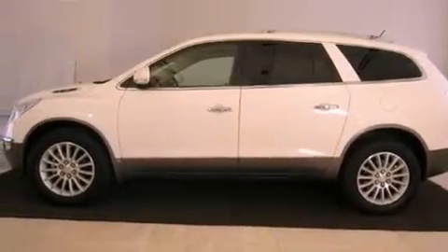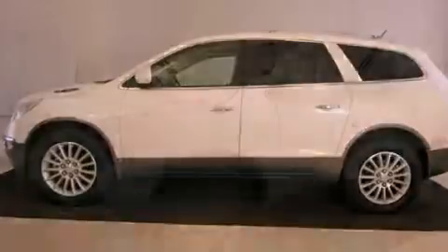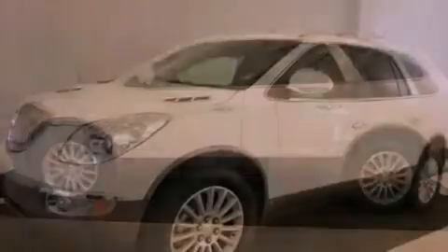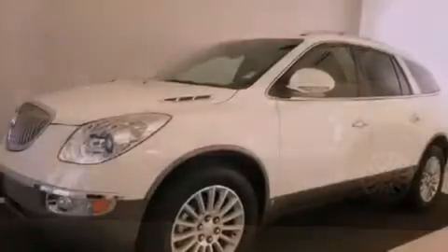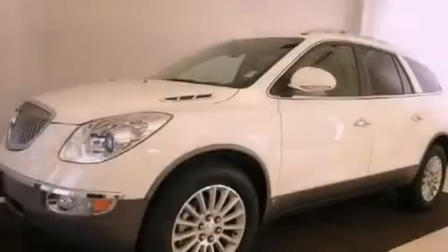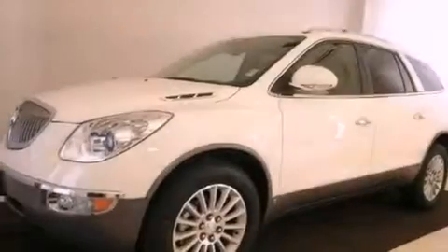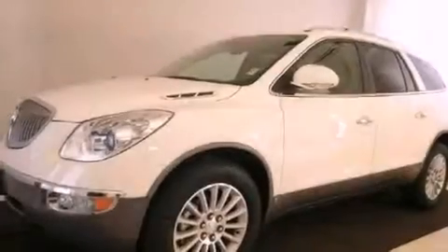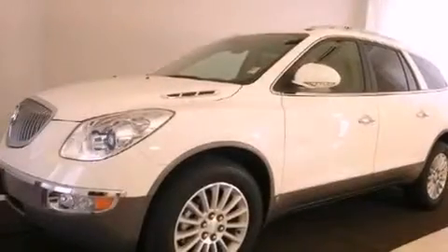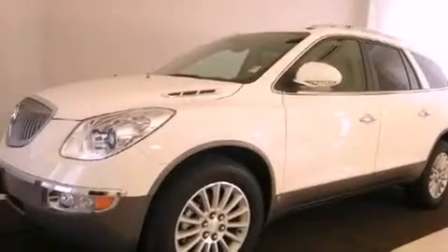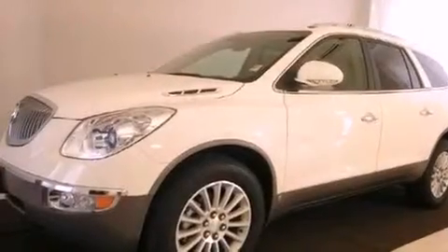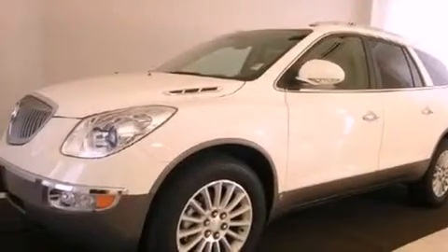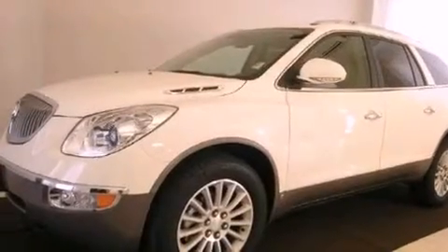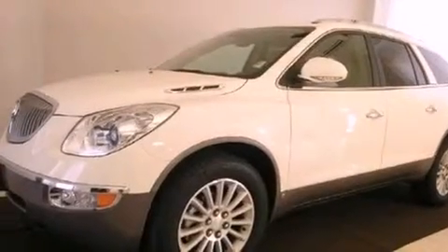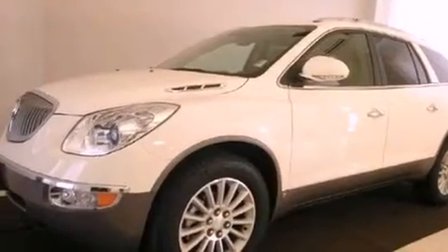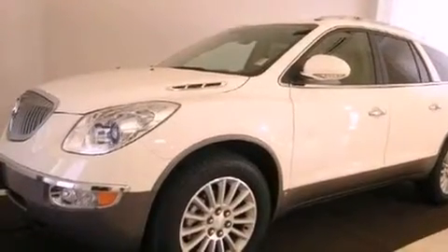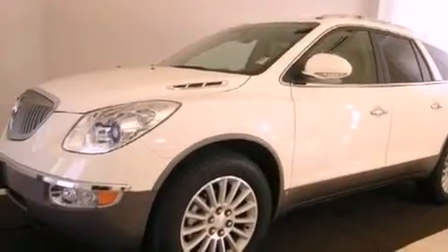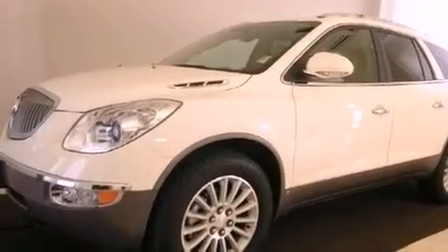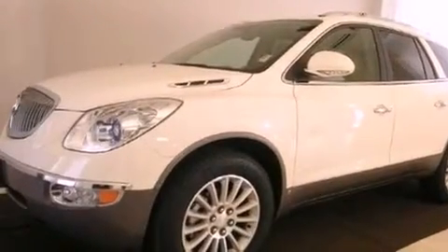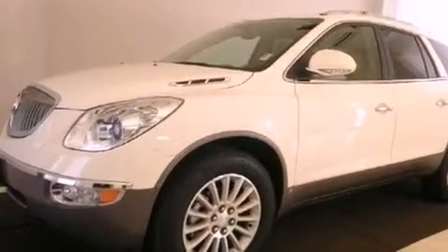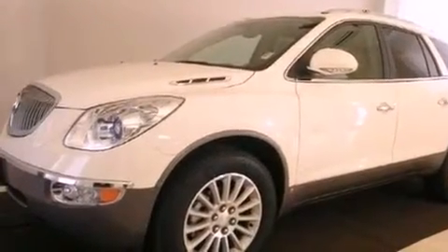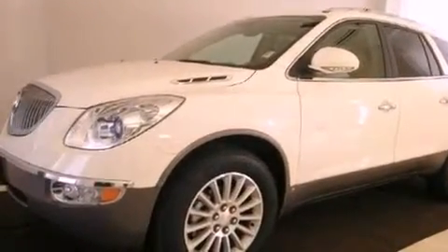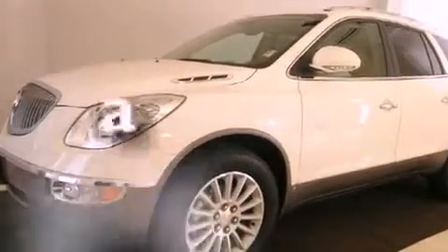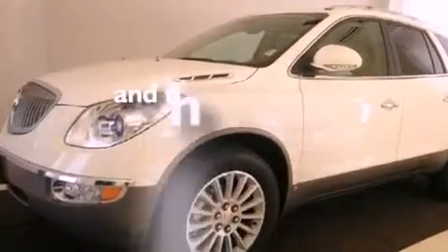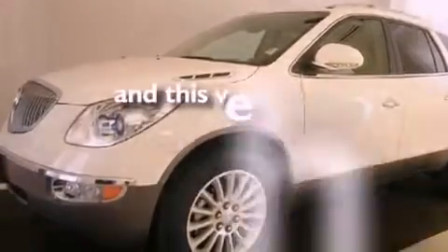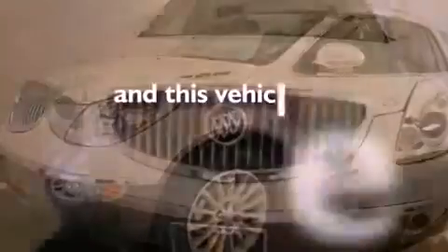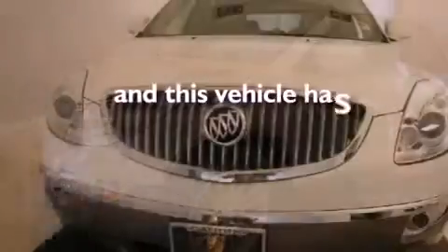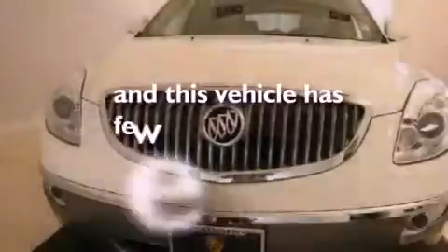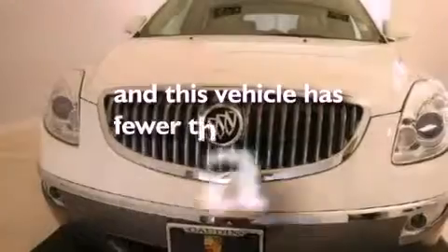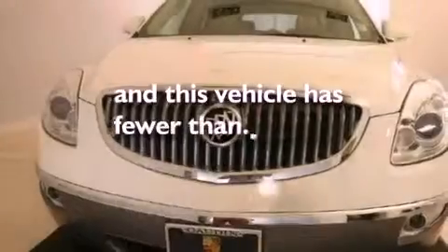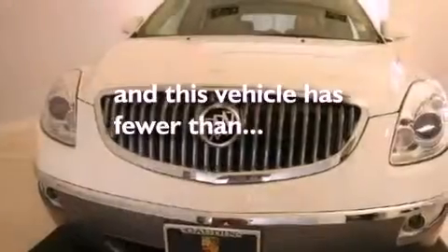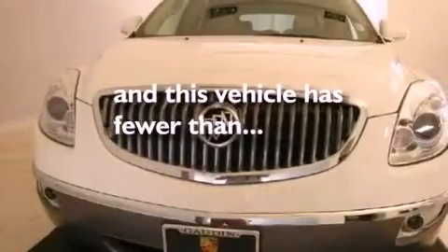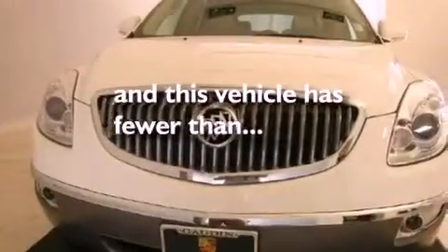Additional features include roof rails, an anti-lock braking system, air conditioning, and this vehicle has less than 20,000 miles.